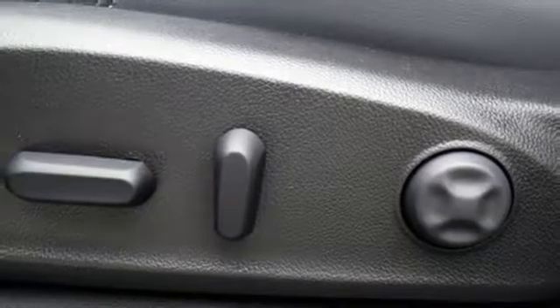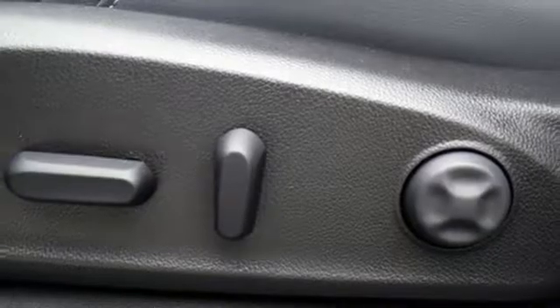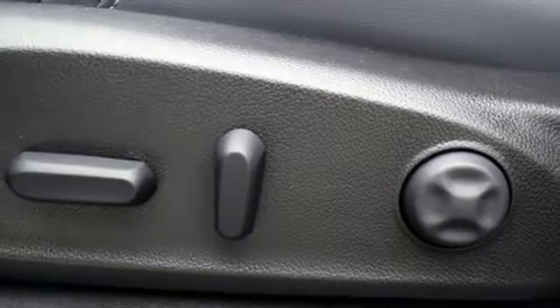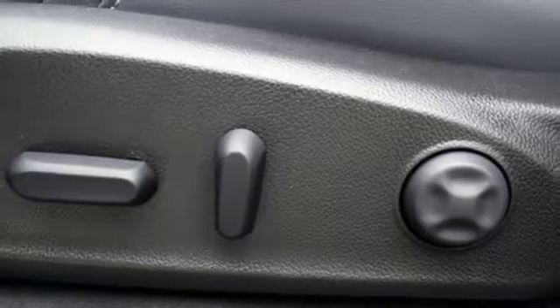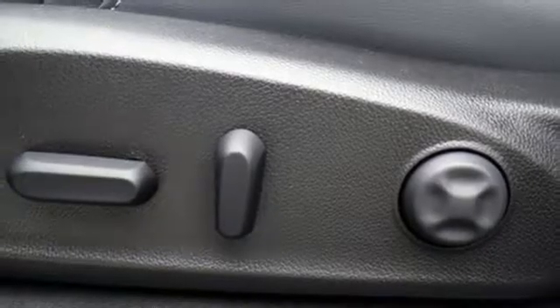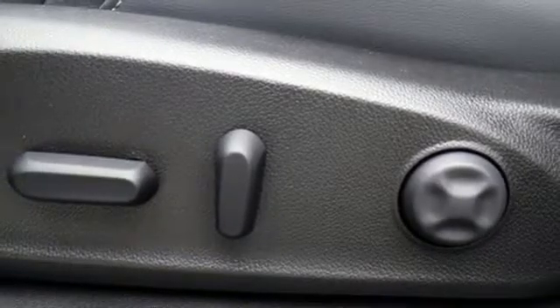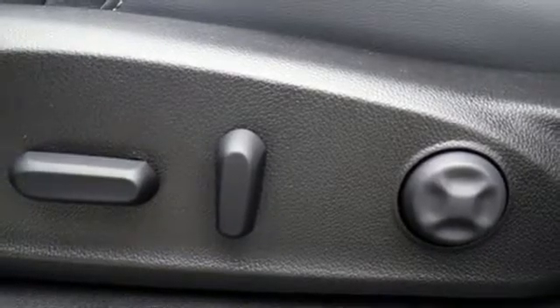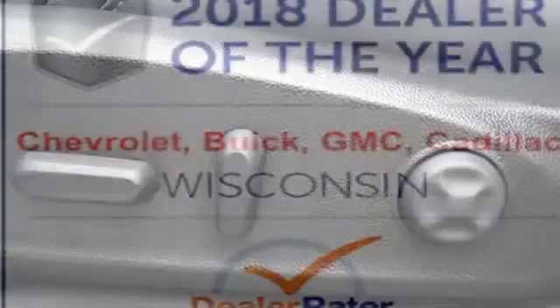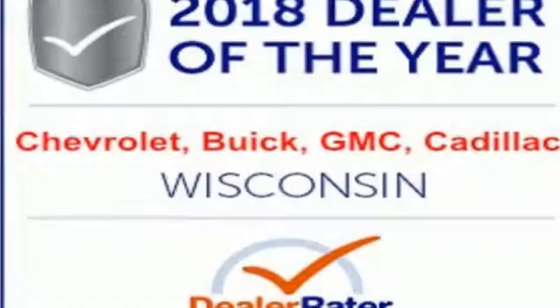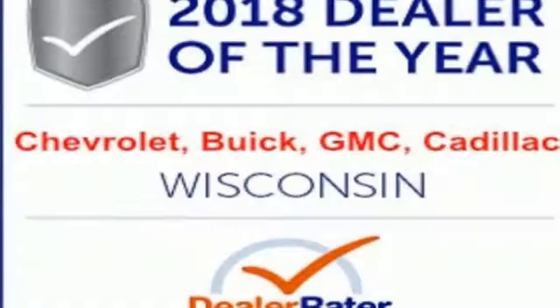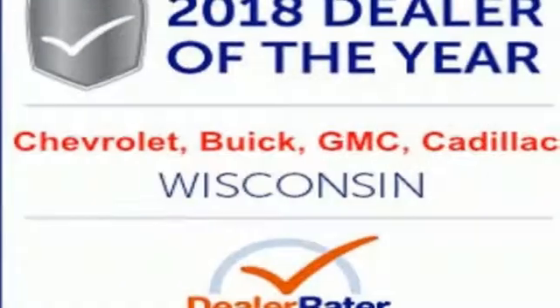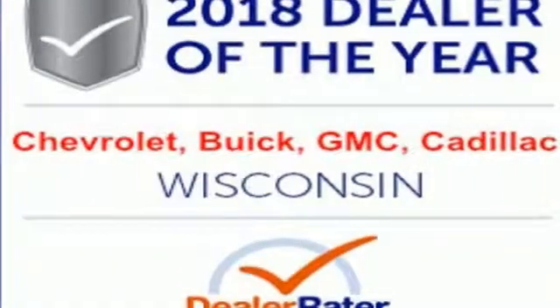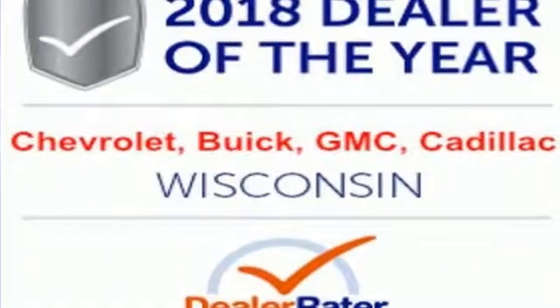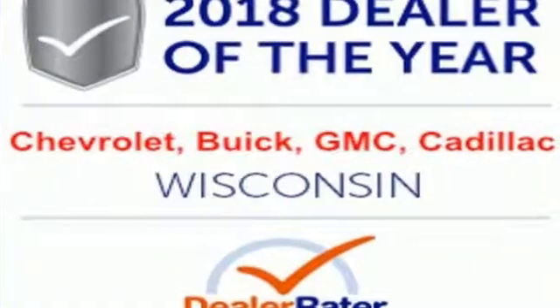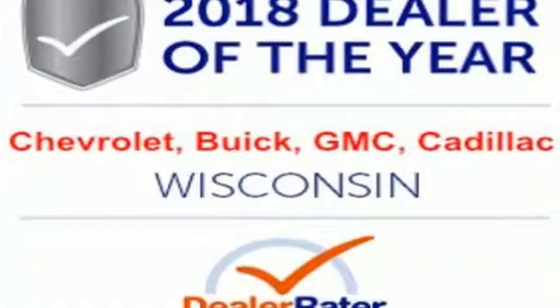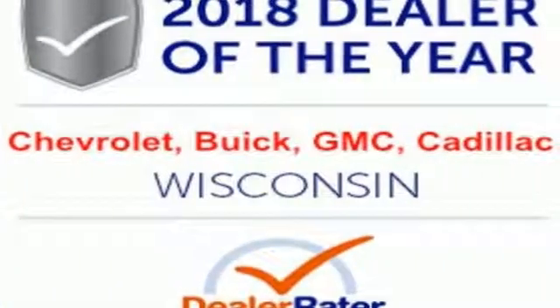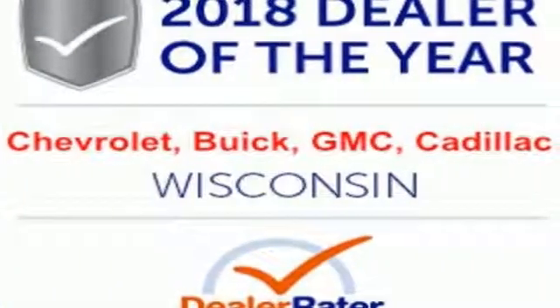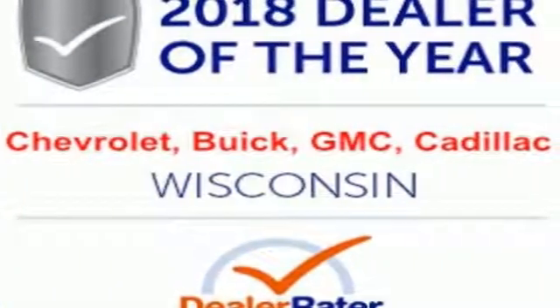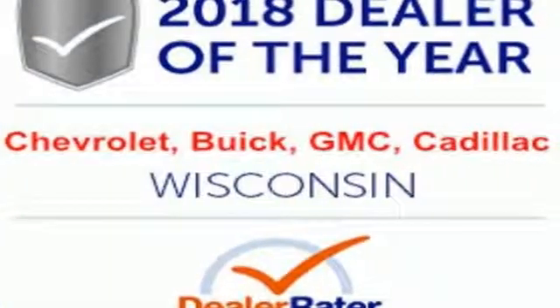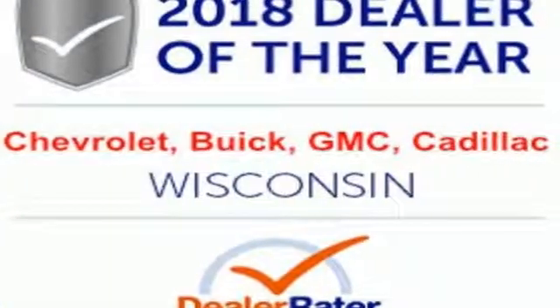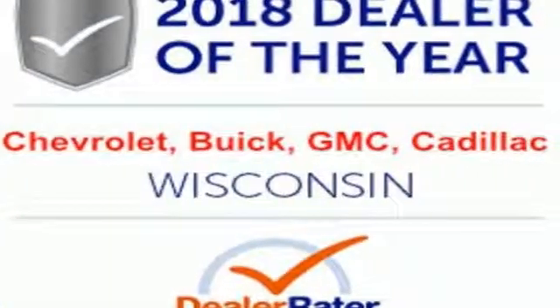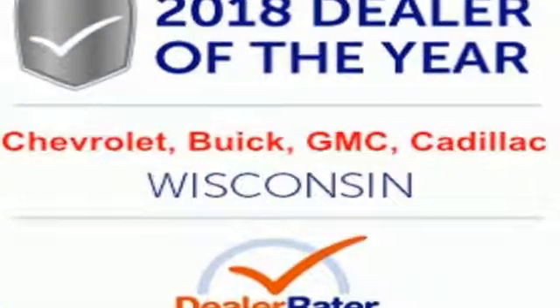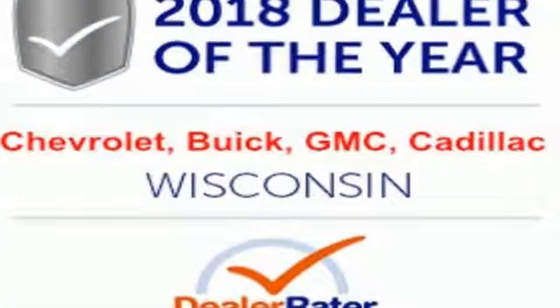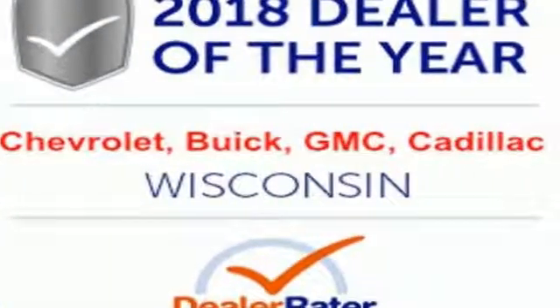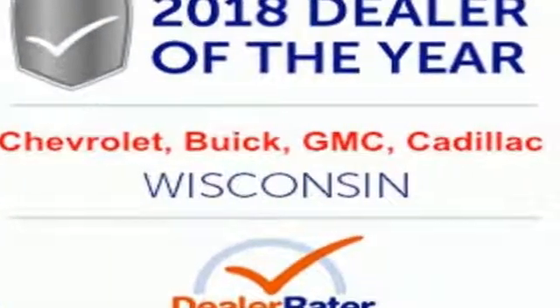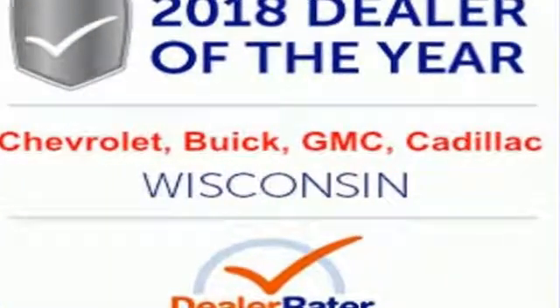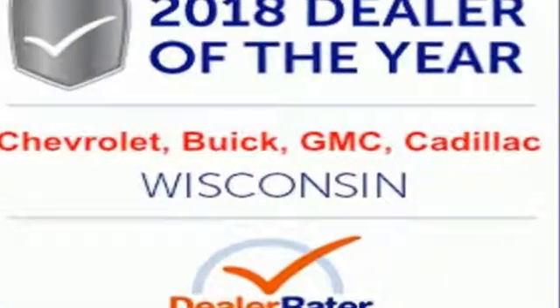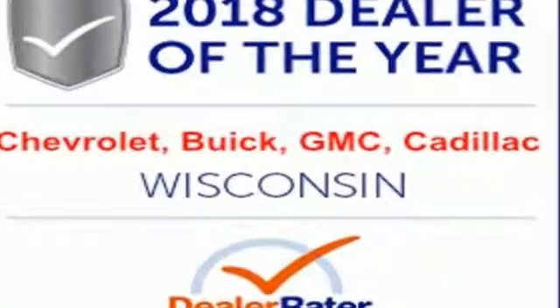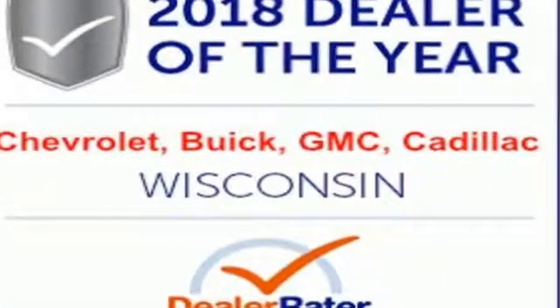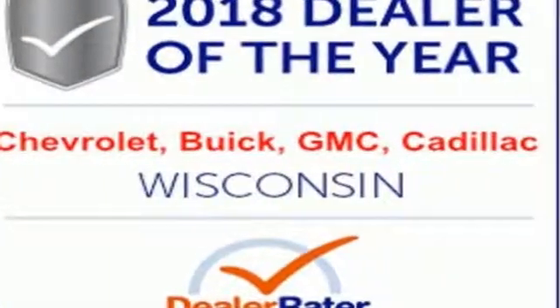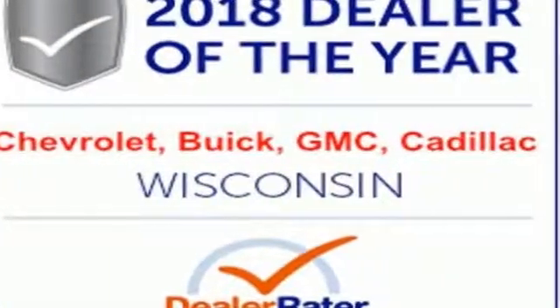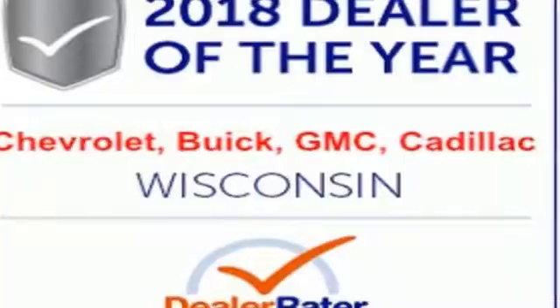Buick — expect more than you'd imagine. The time is now. See it for yourself today.